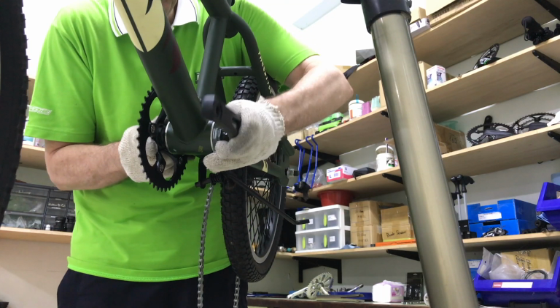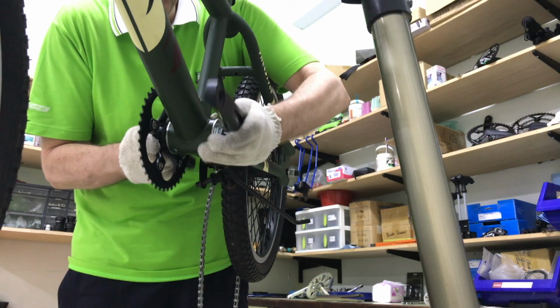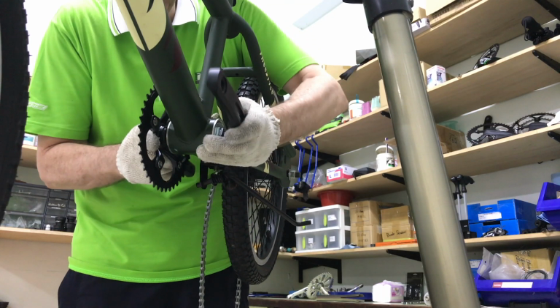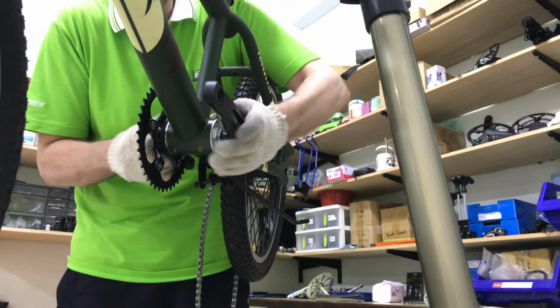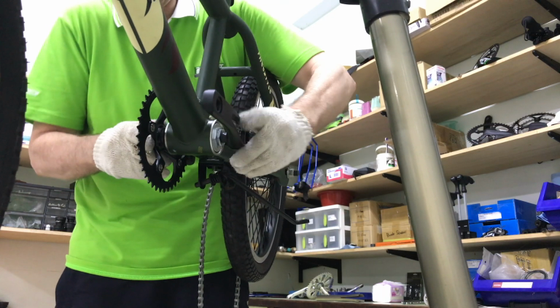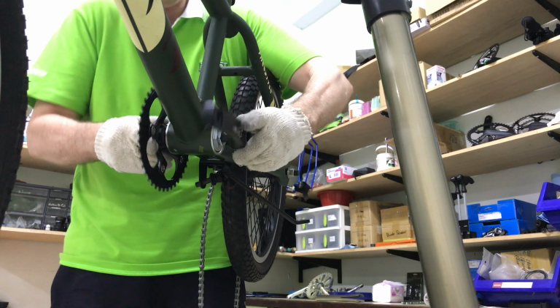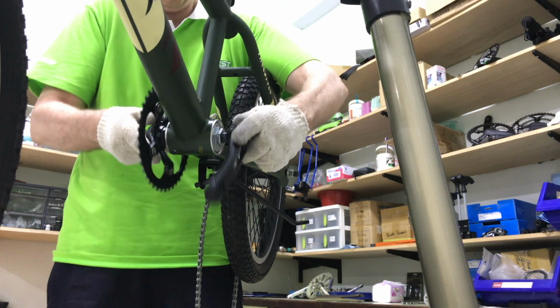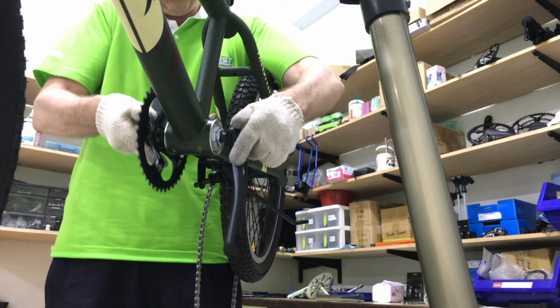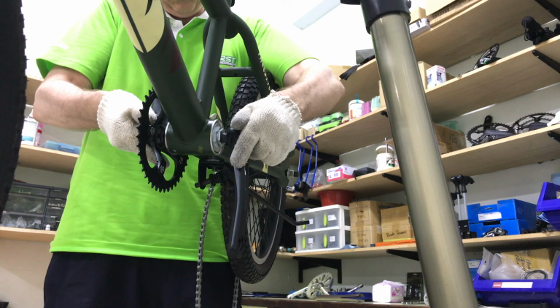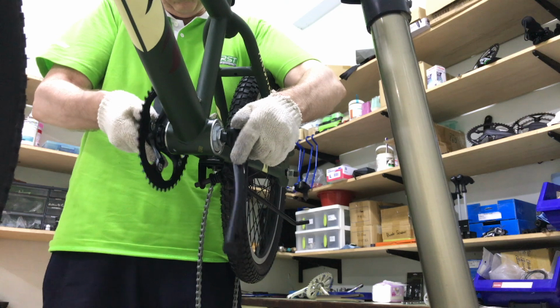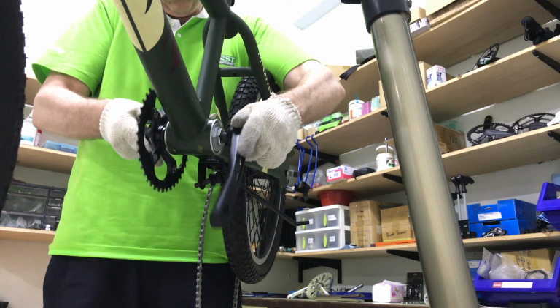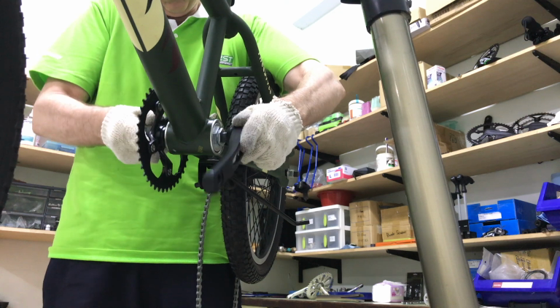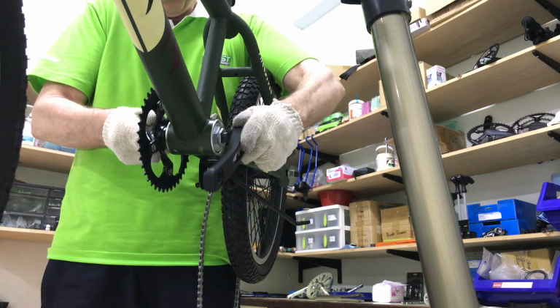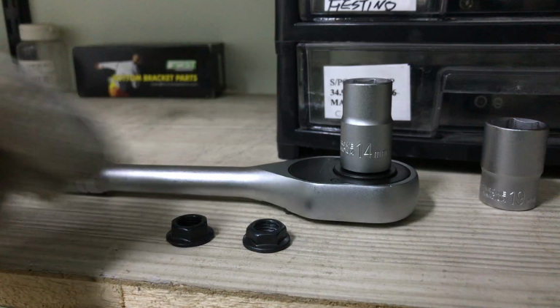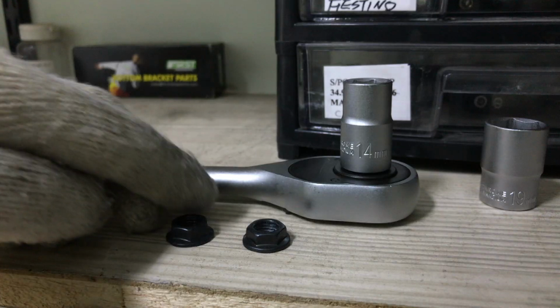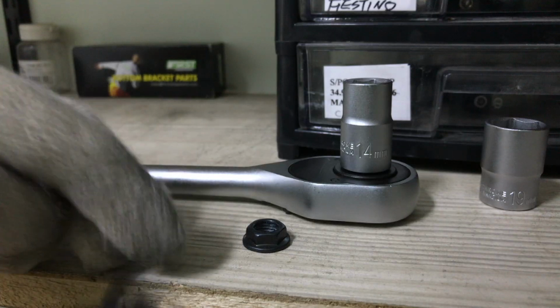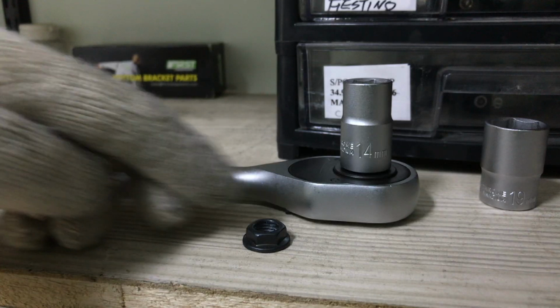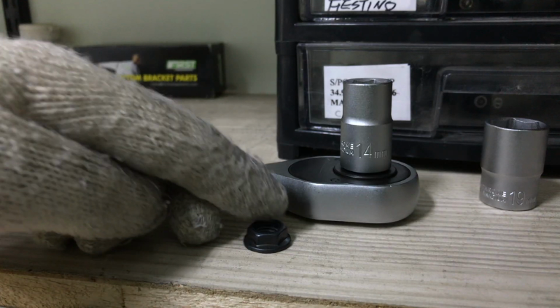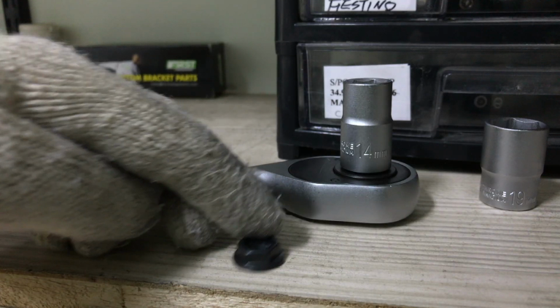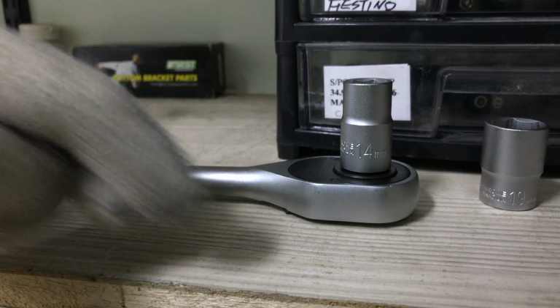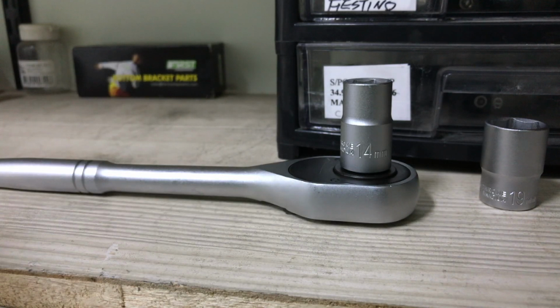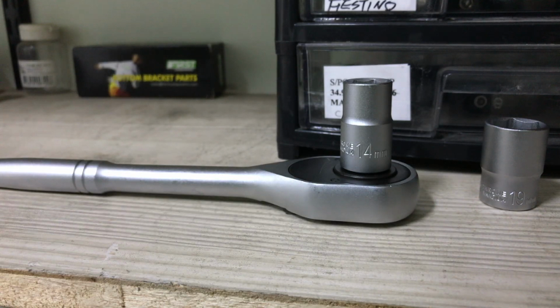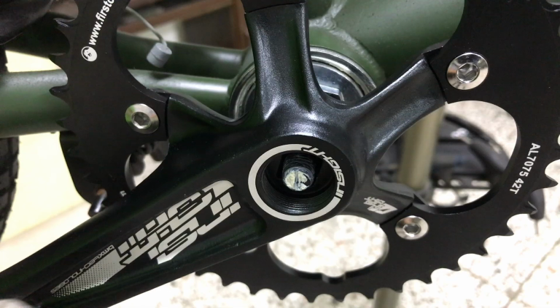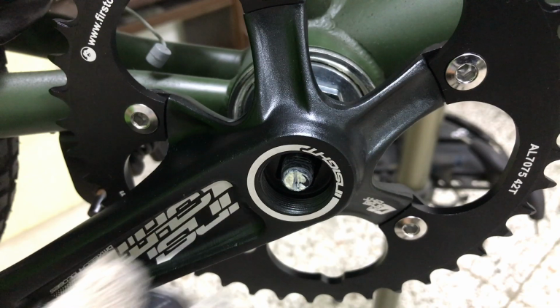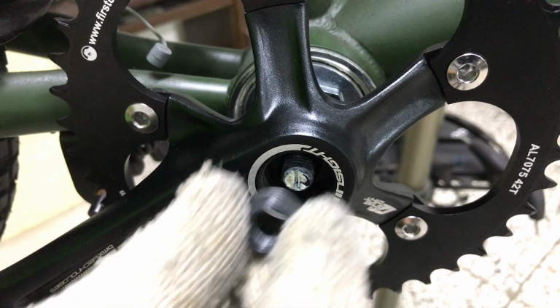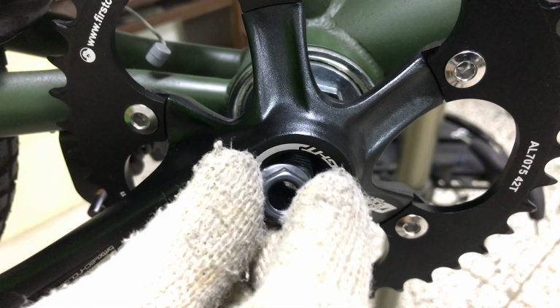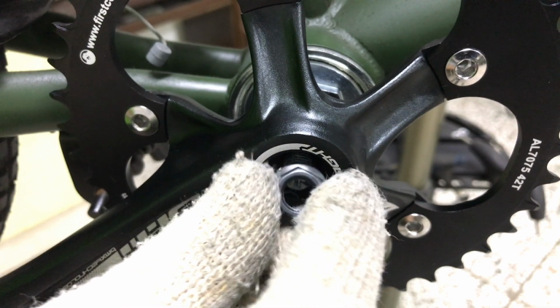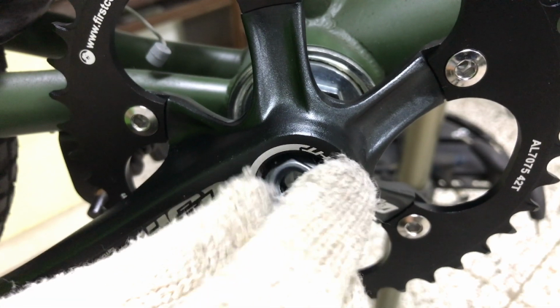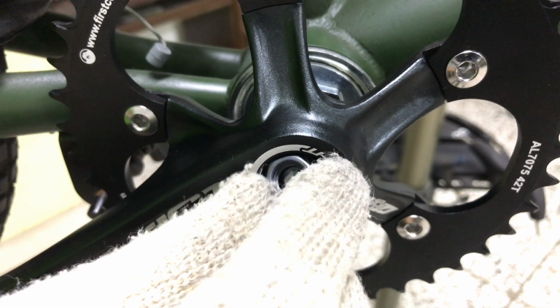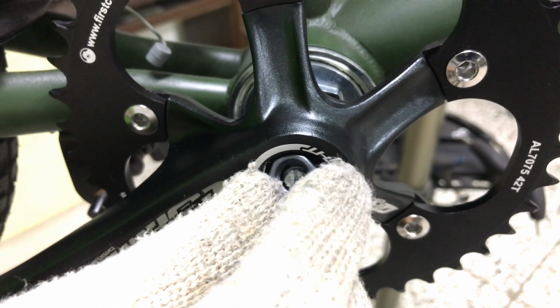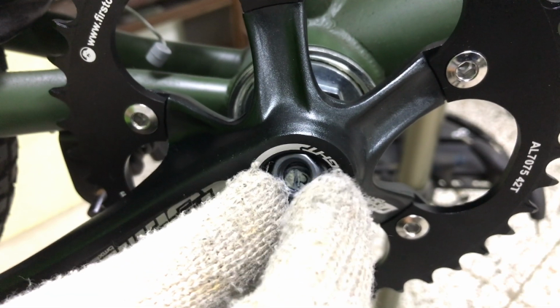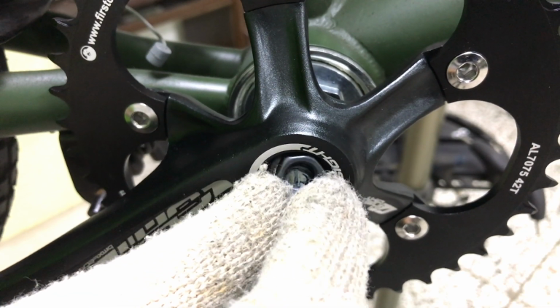On with the crank, making sure of the alignment. Attaching the crank nuts completes the procedure.